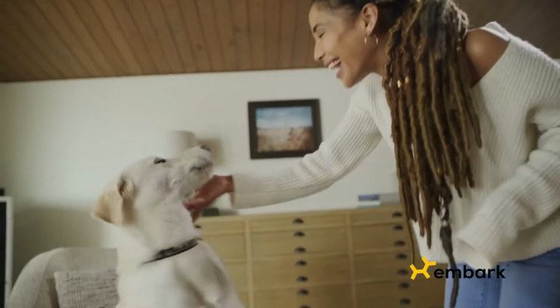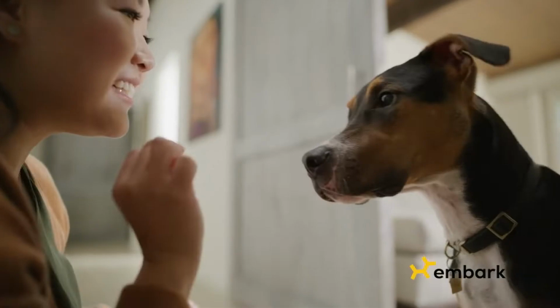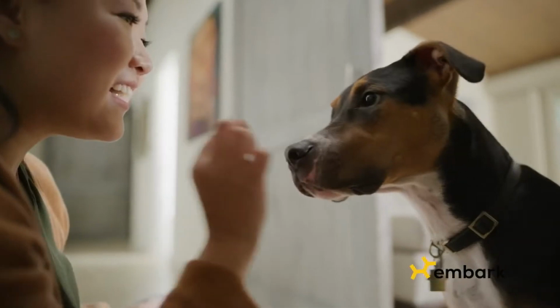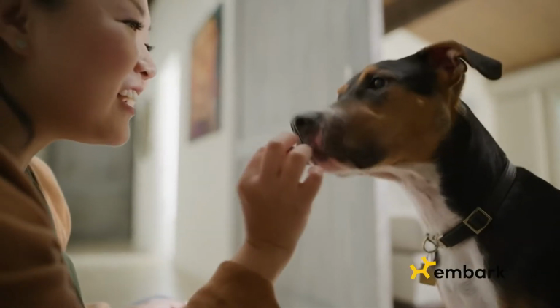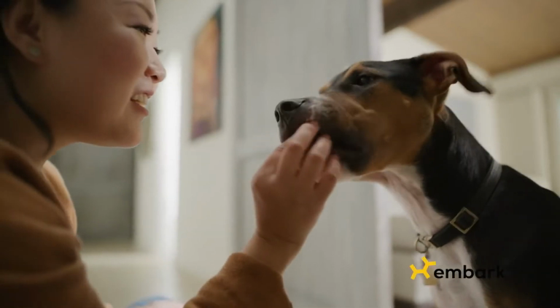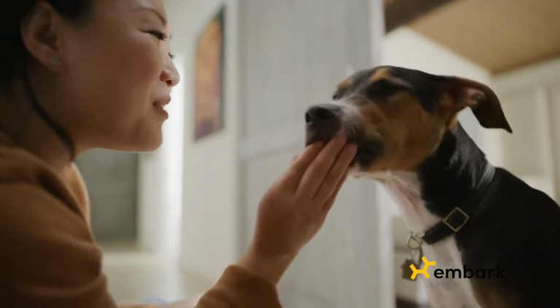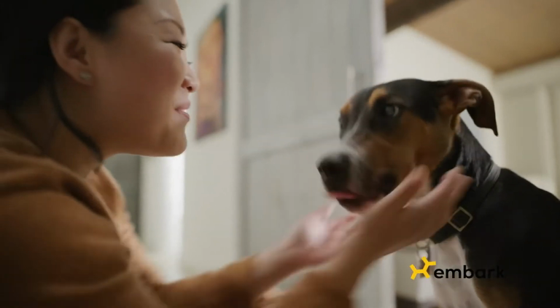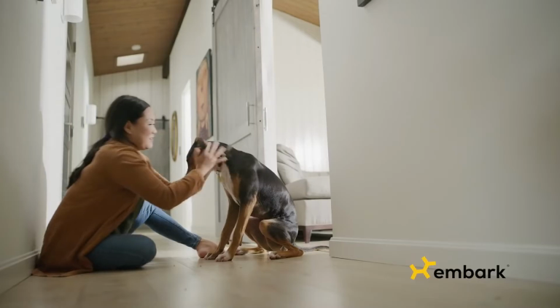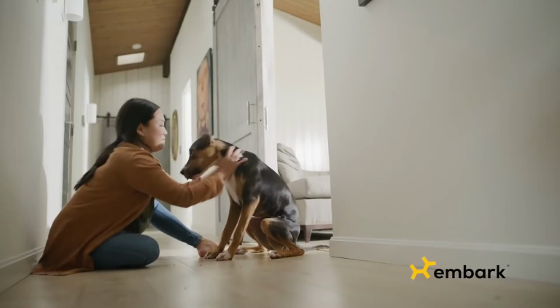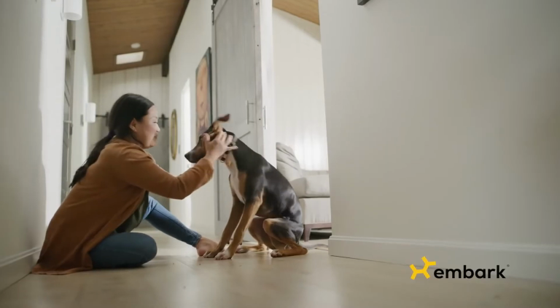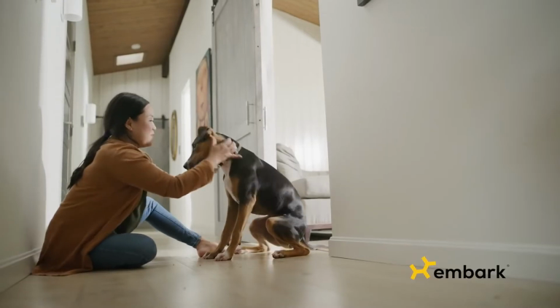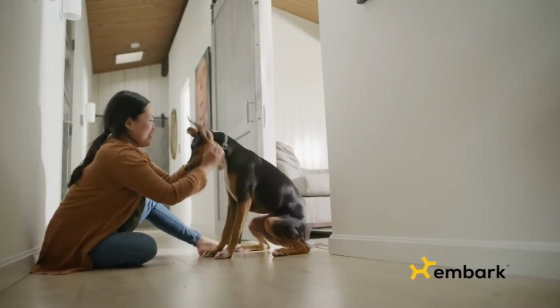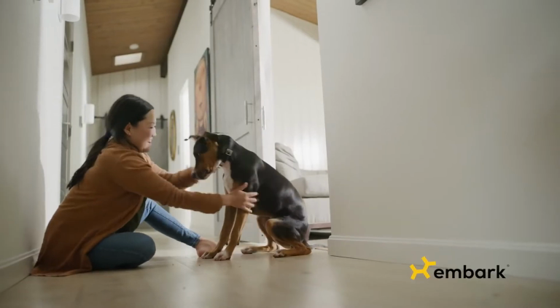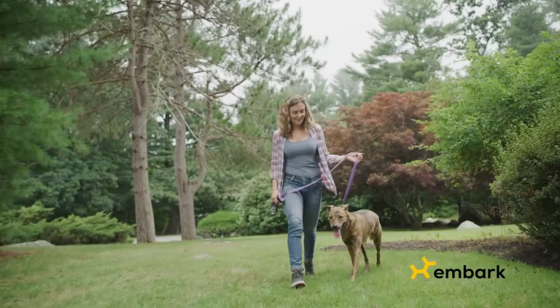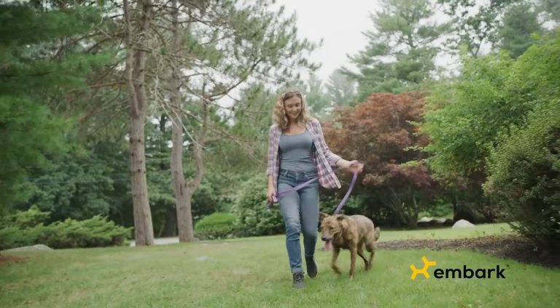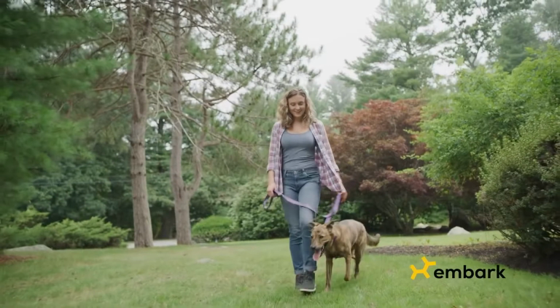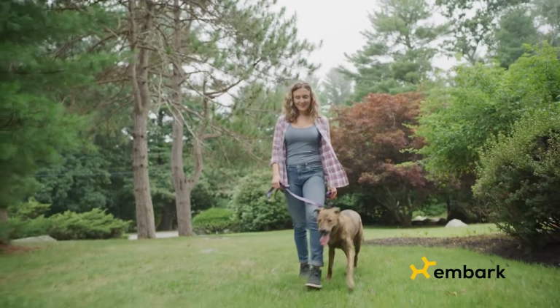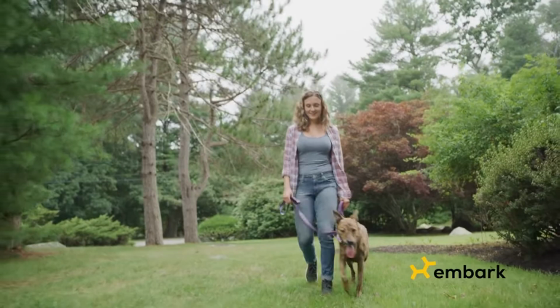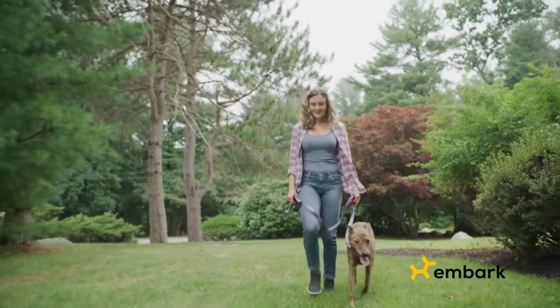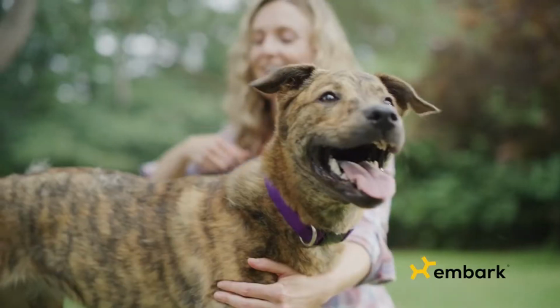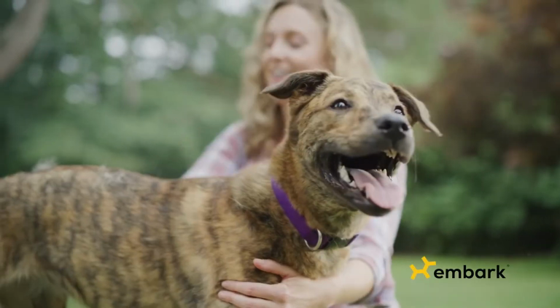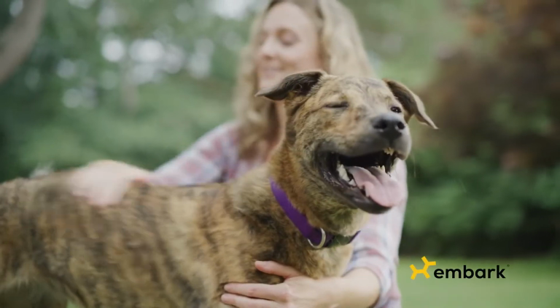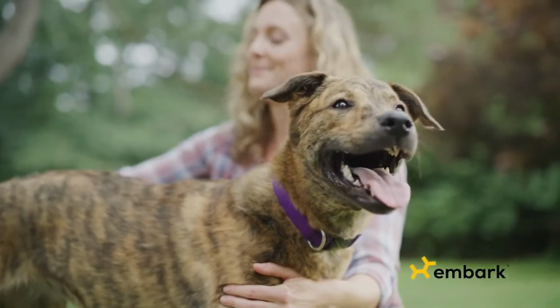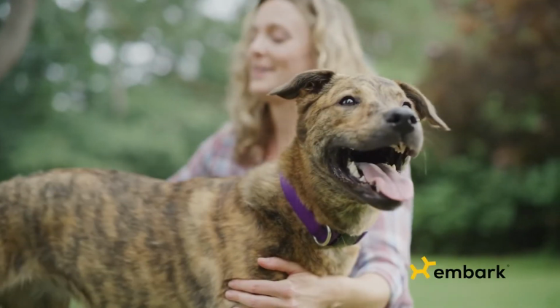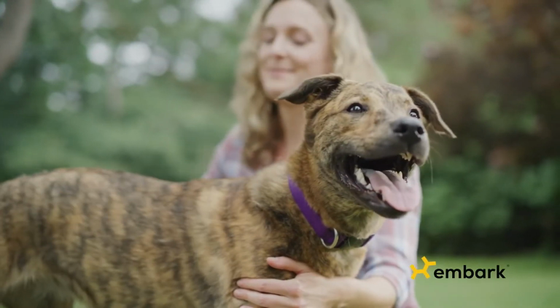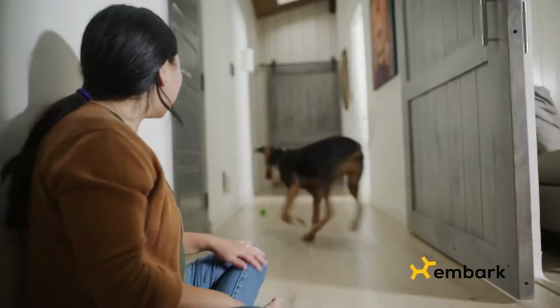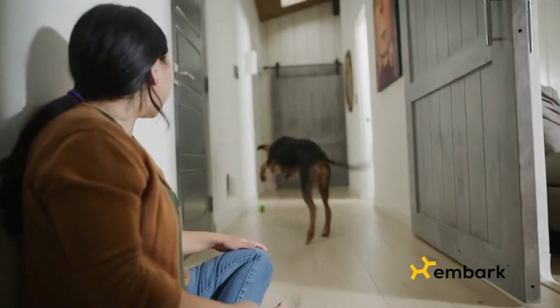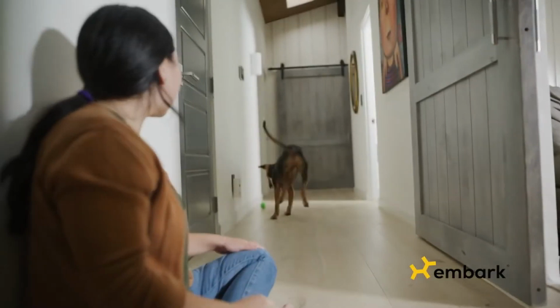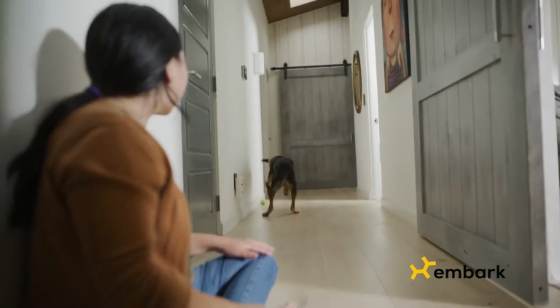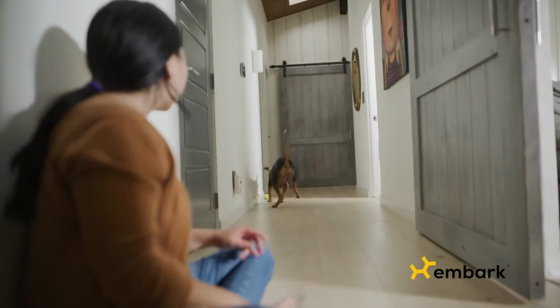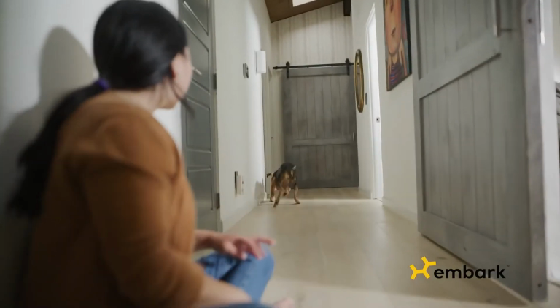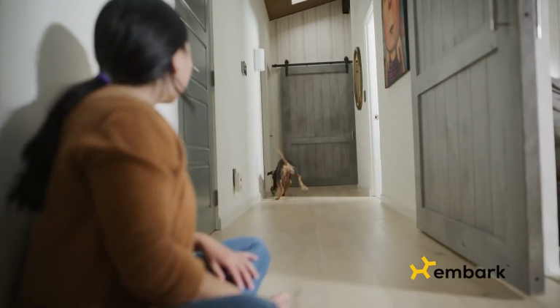What kind of dog do you have? Turns out, 72% of people don't really know for sure.